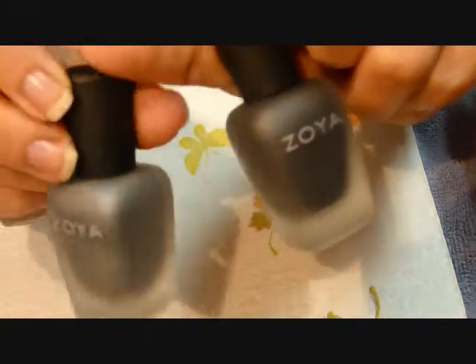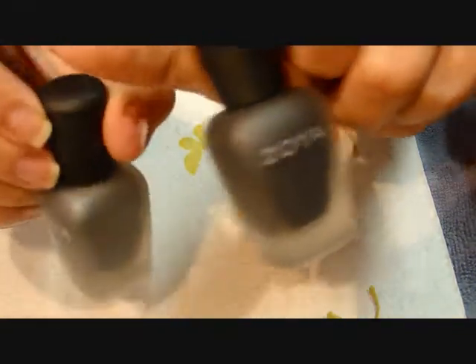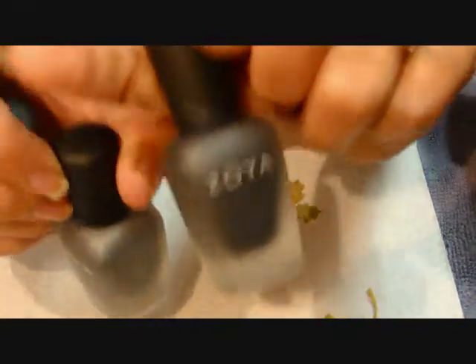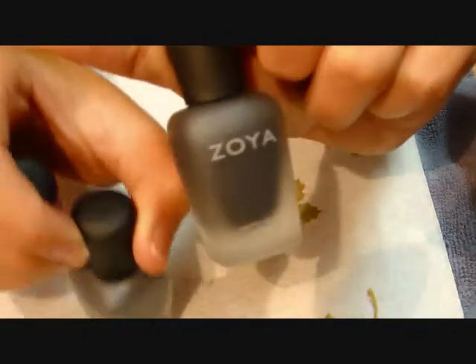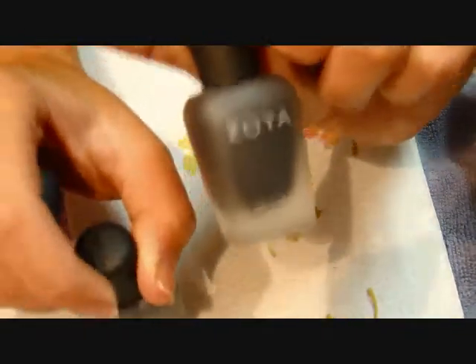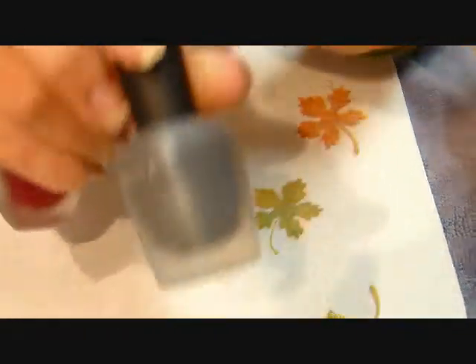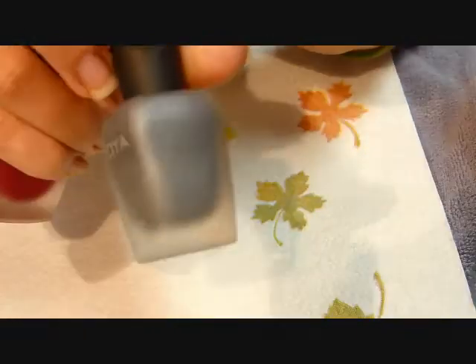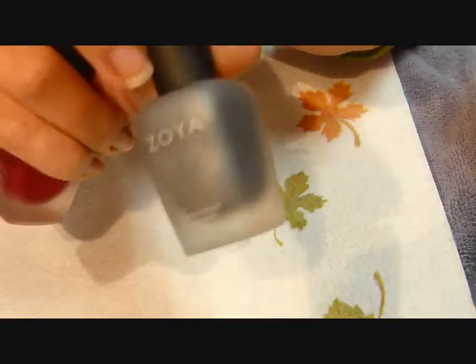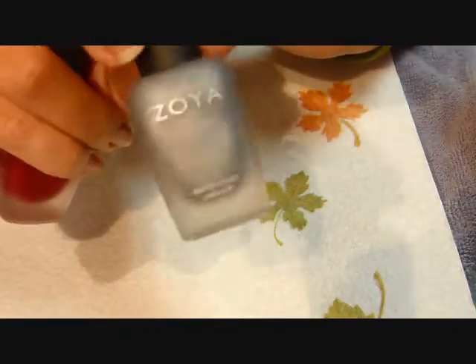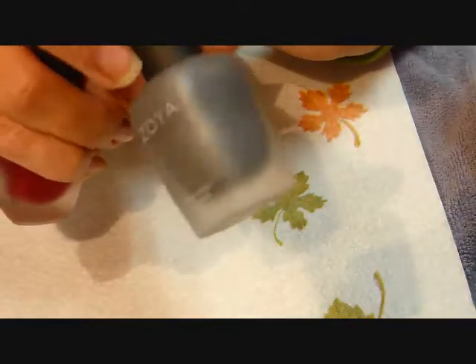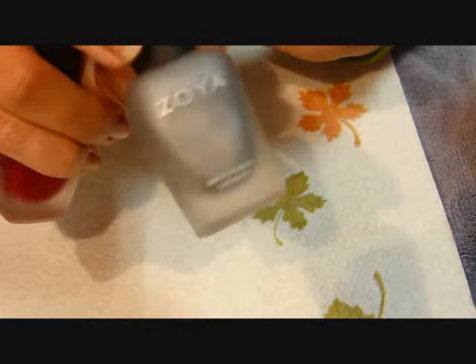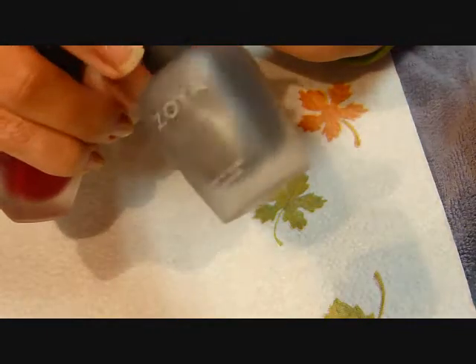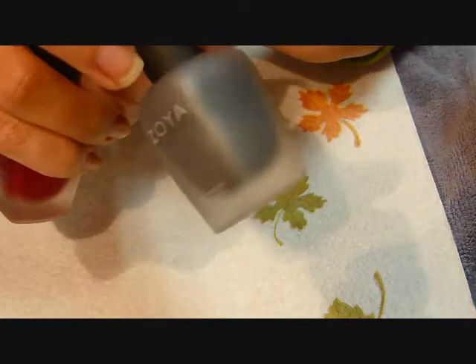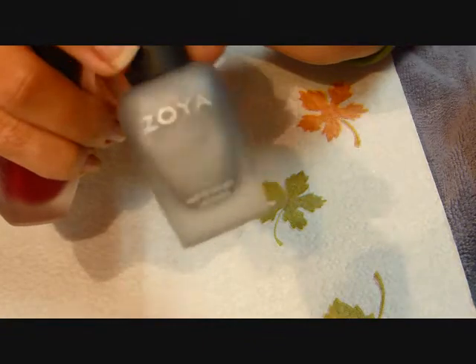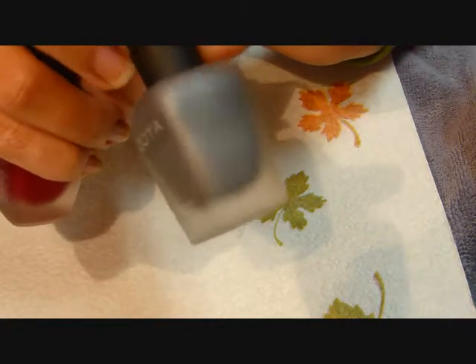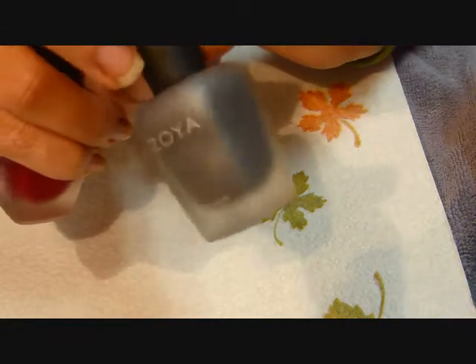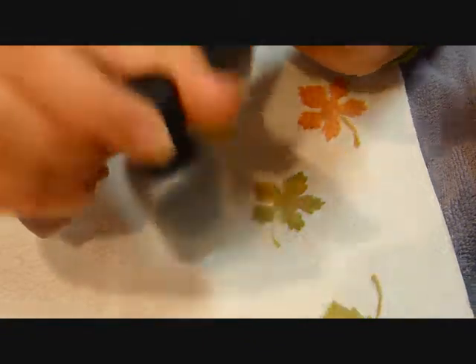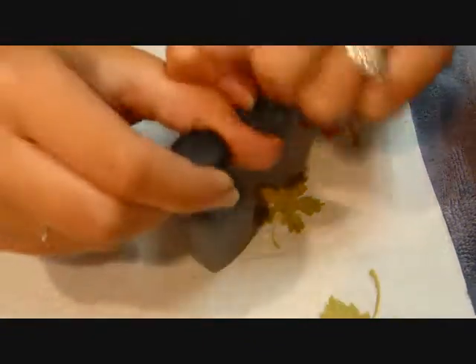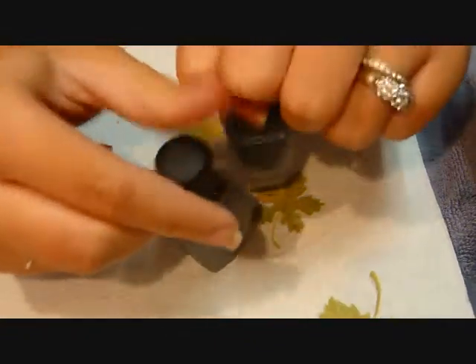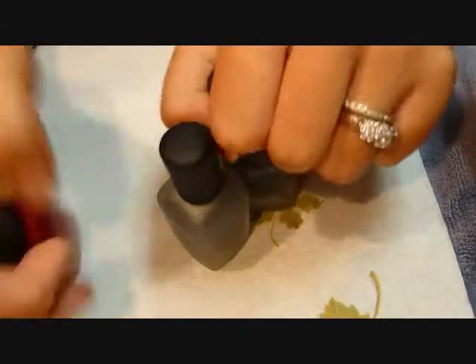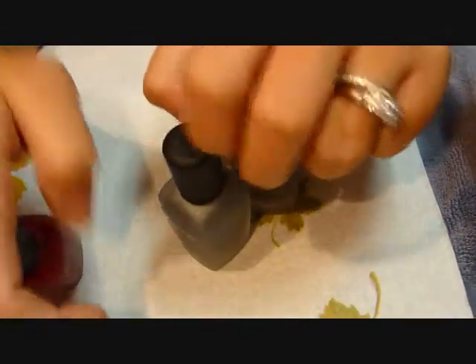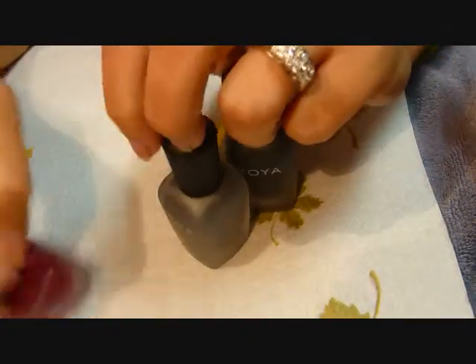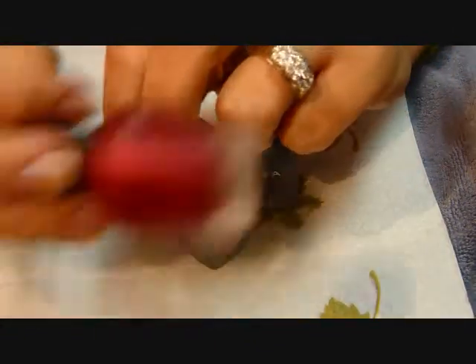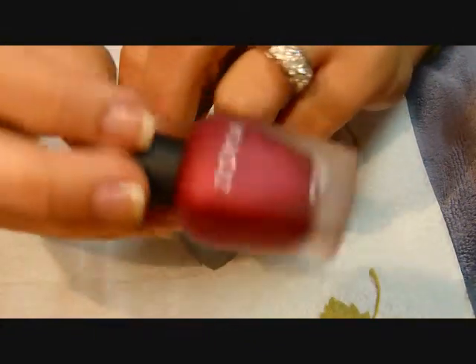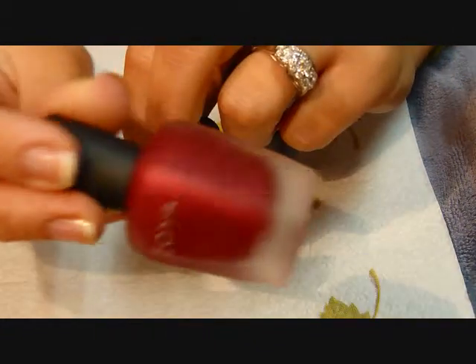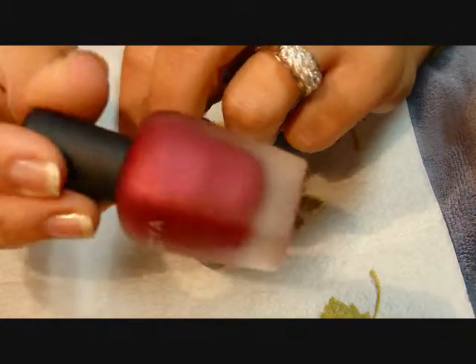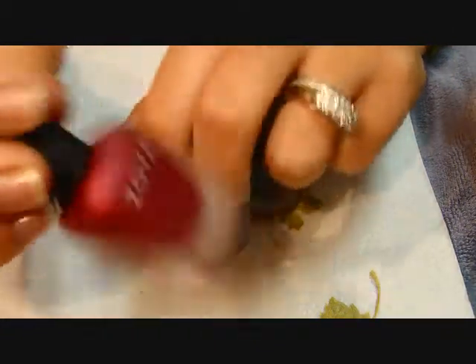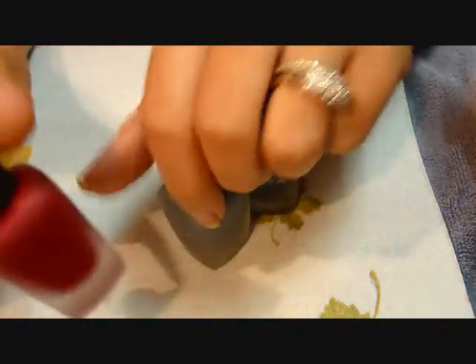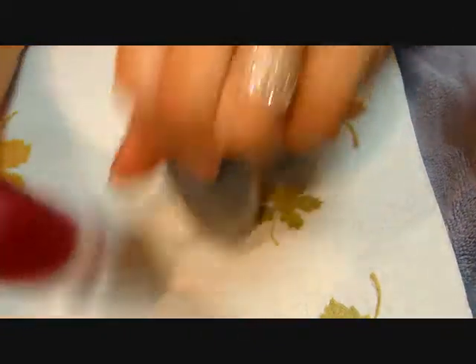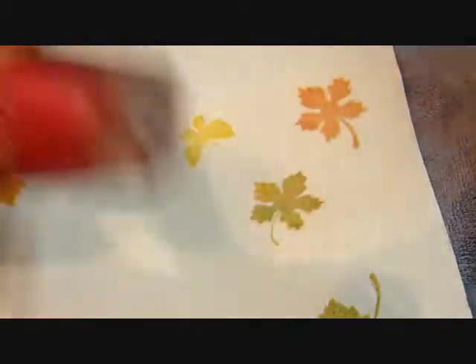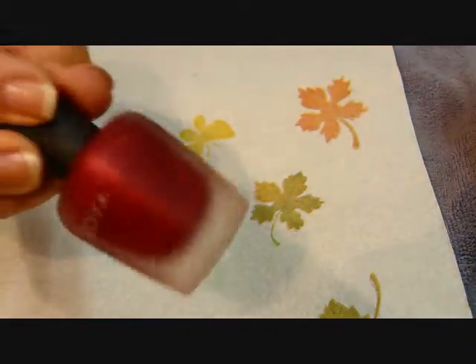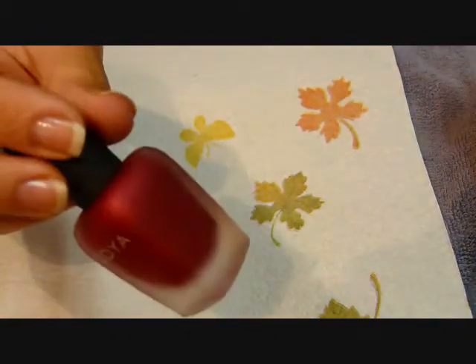This is black — it's supposed to be like a gray charcoal color. And then this is the deep red. But I'm going to start with this one.